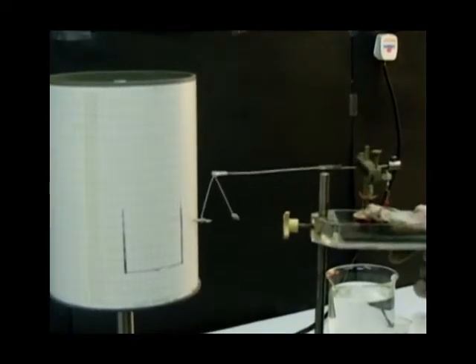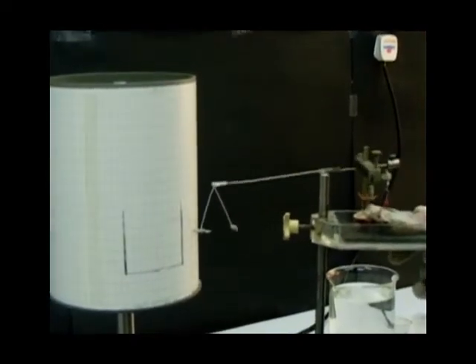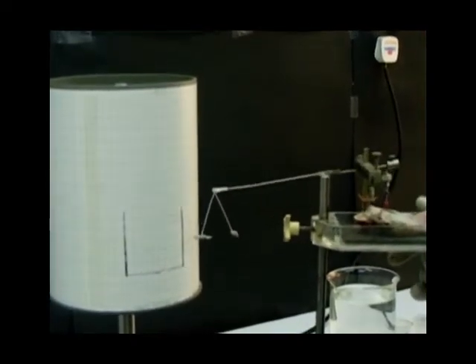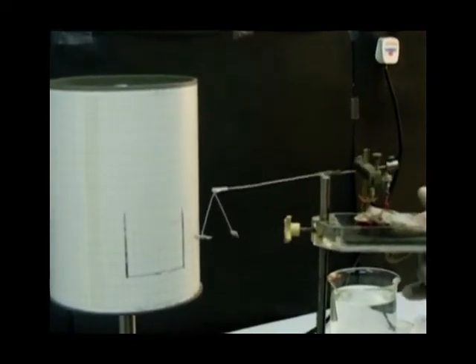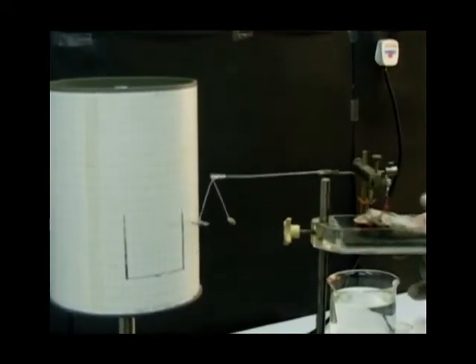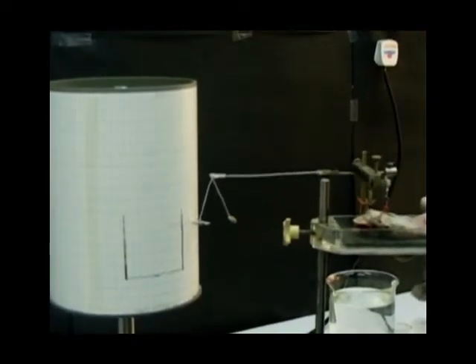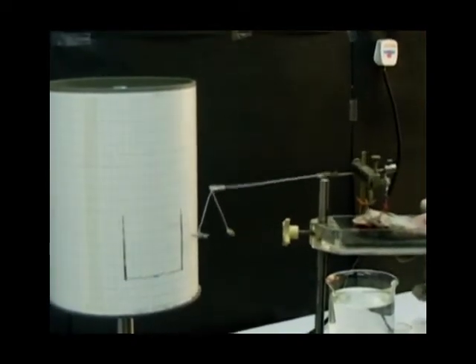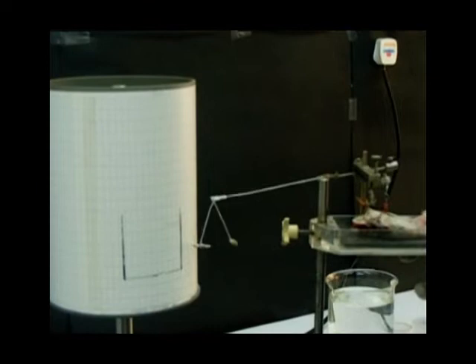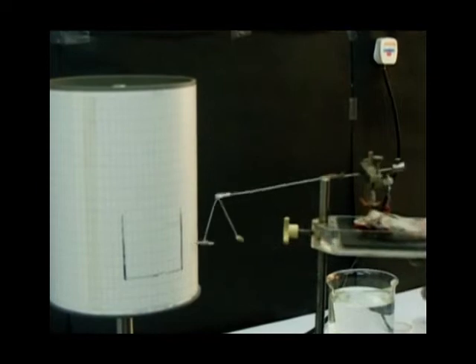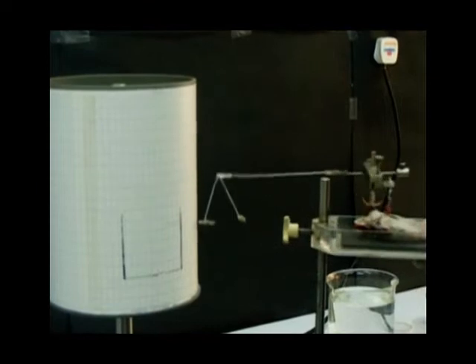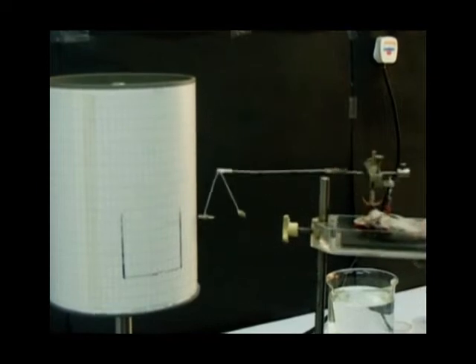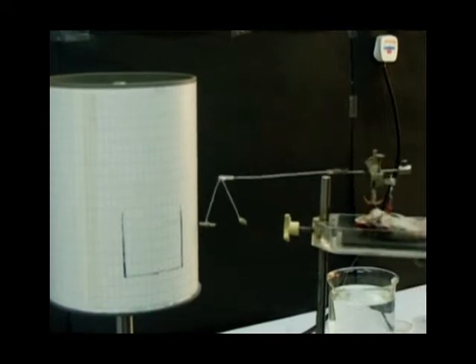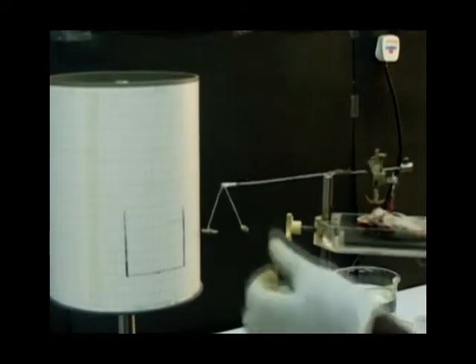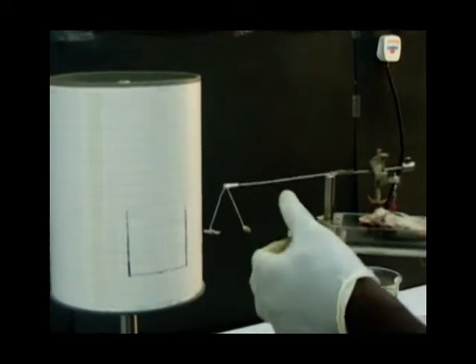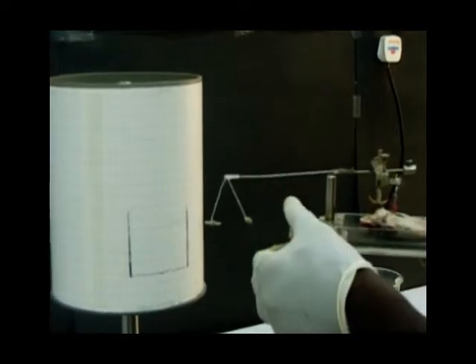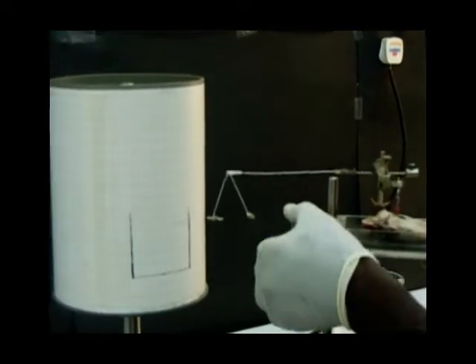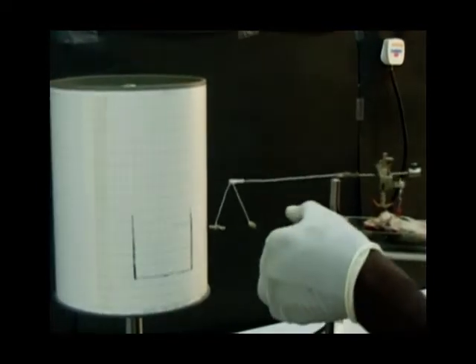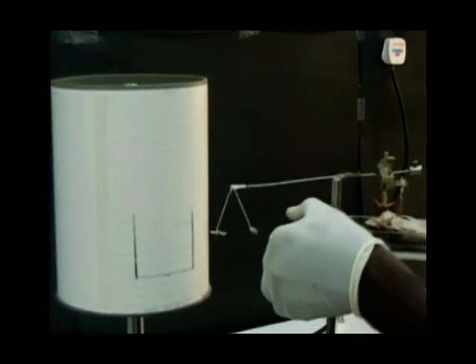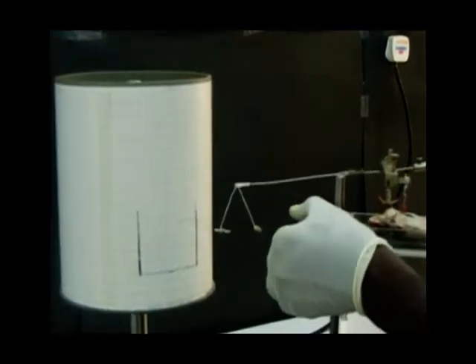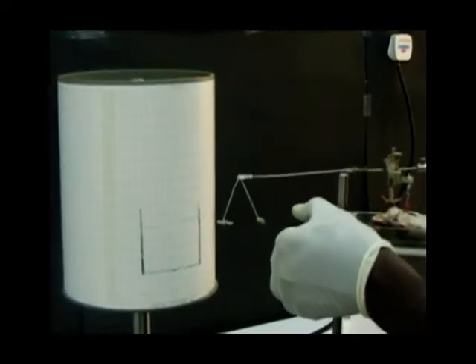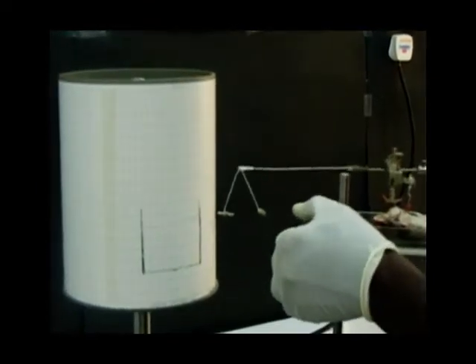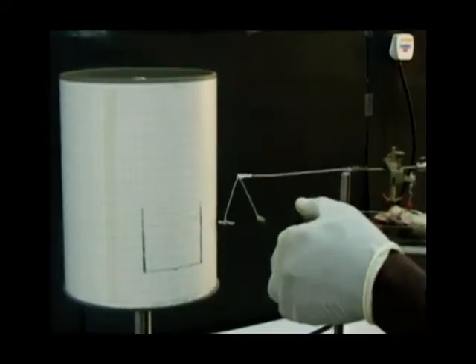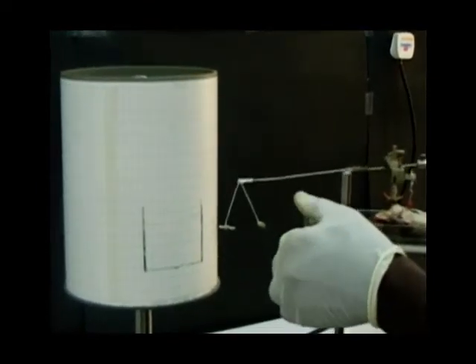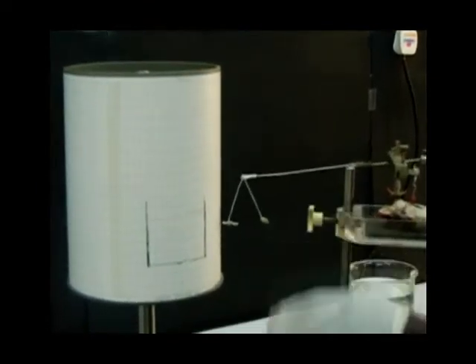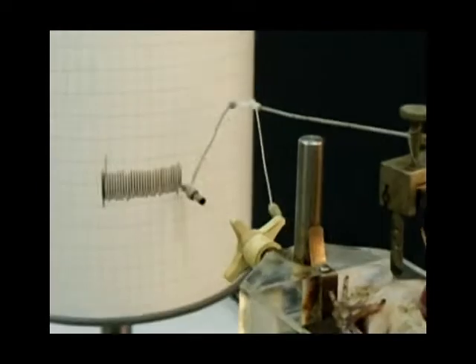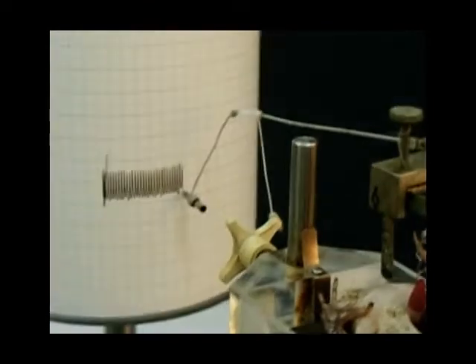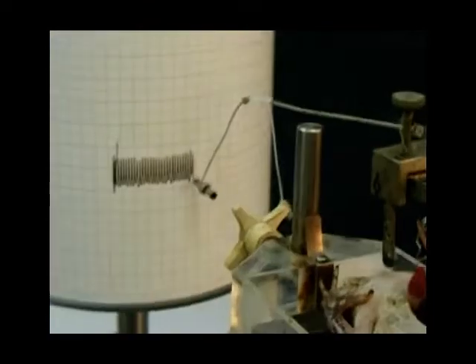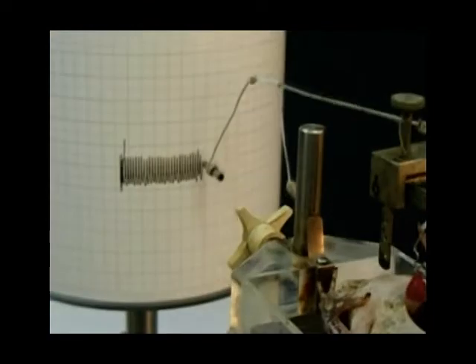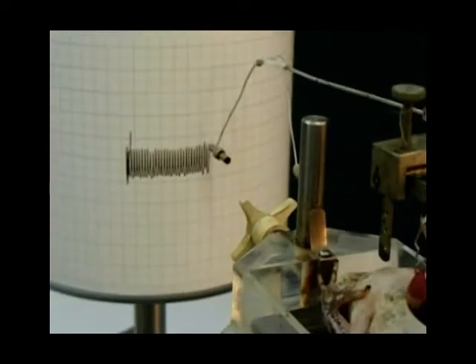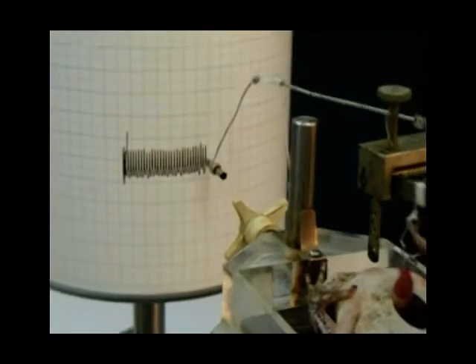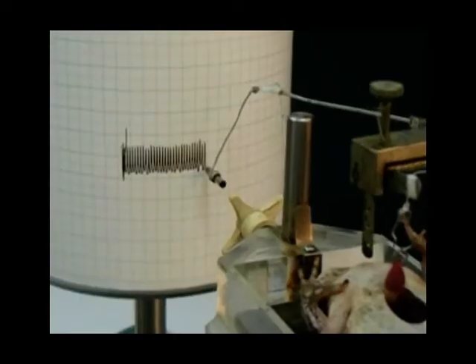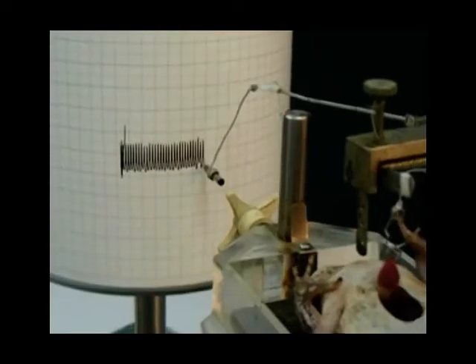The contractions of the heart give rise to a regular waveform which is recorded on the chart recorder.